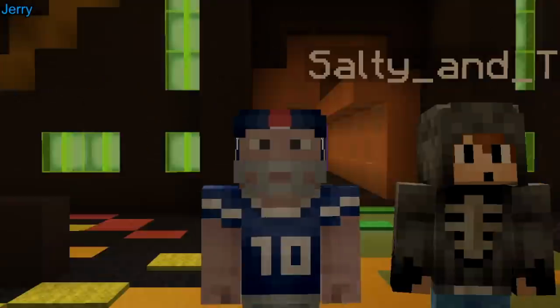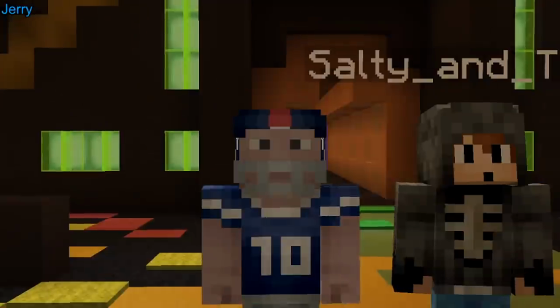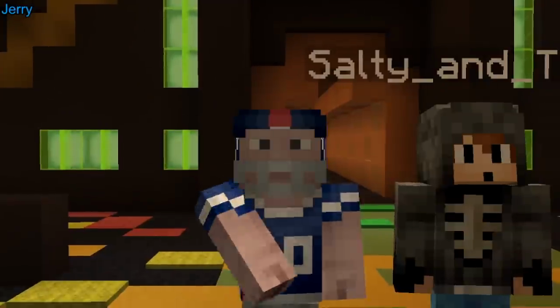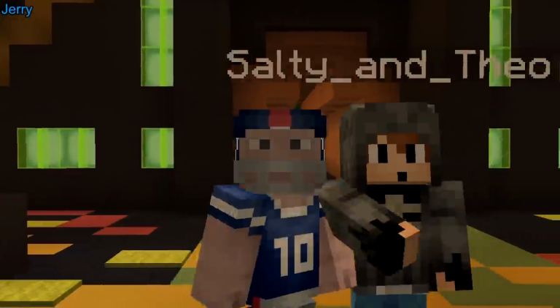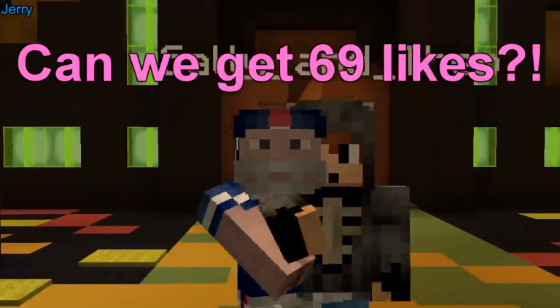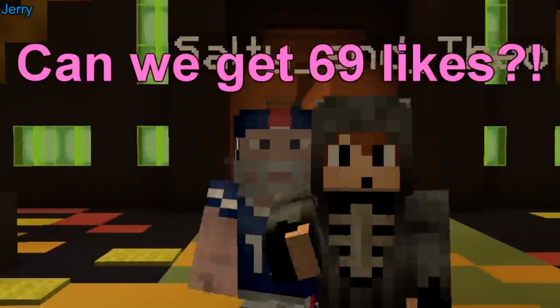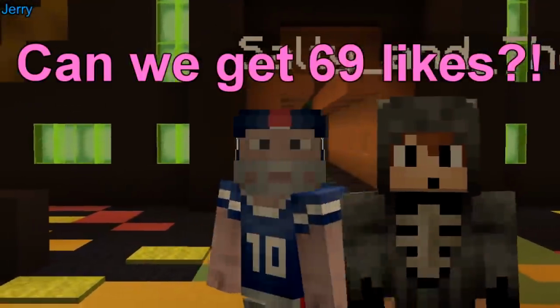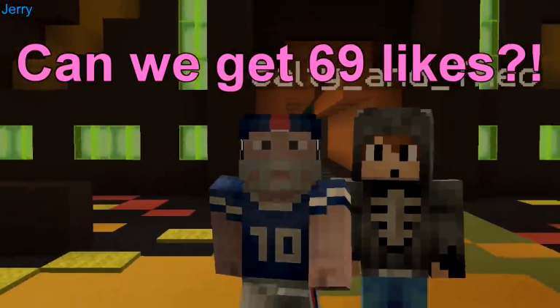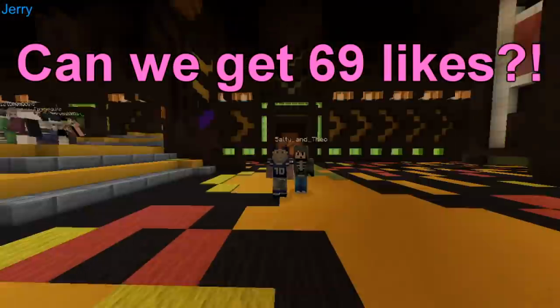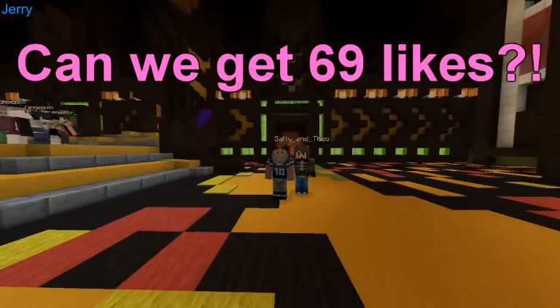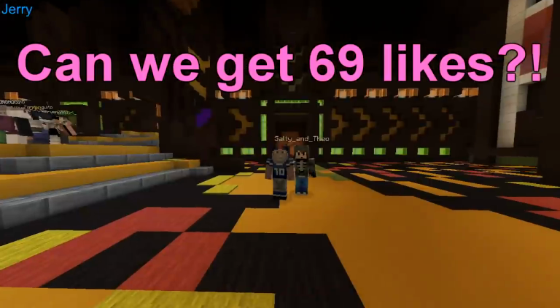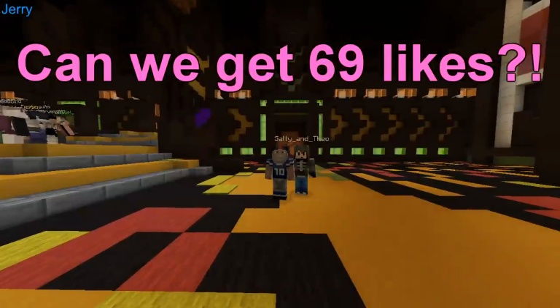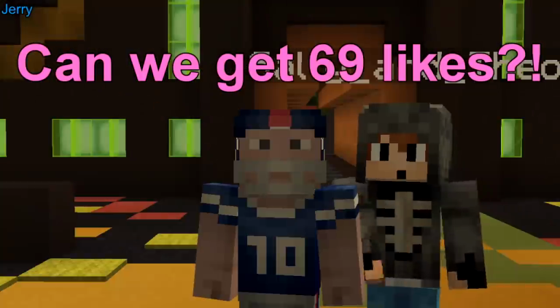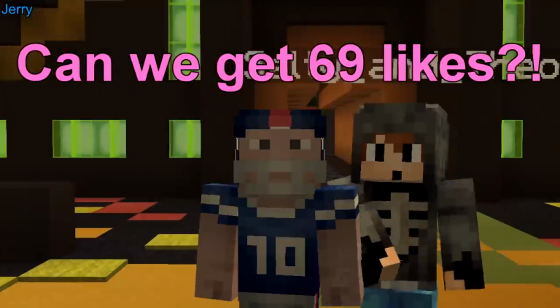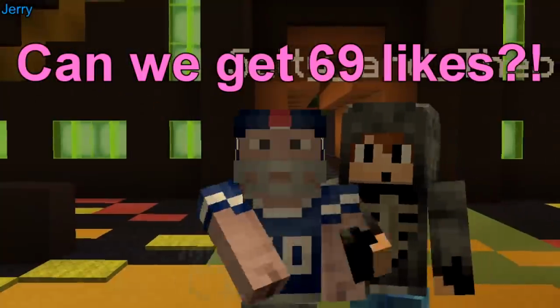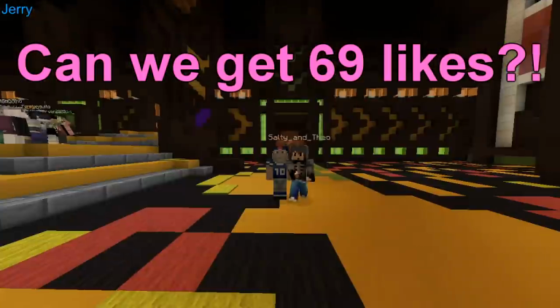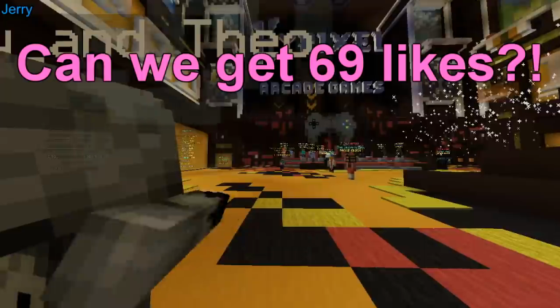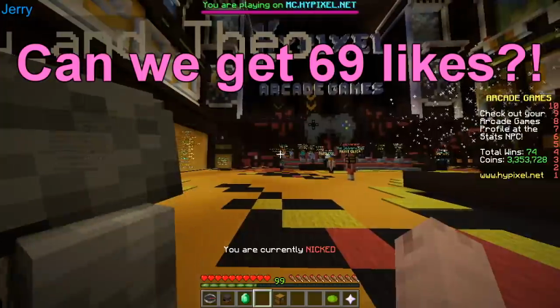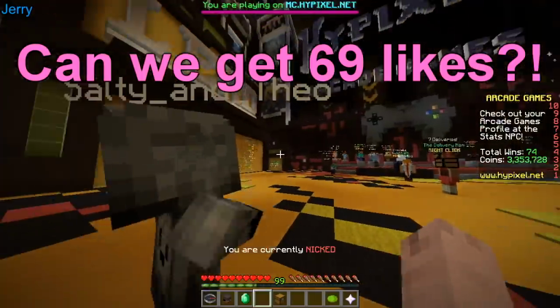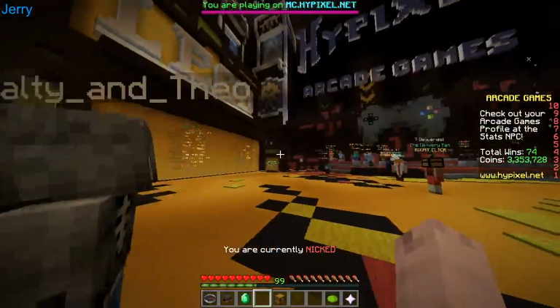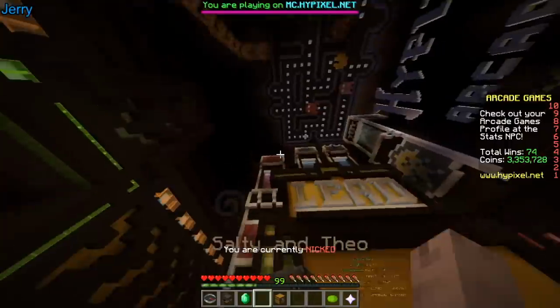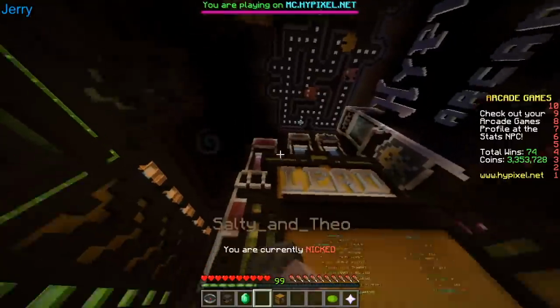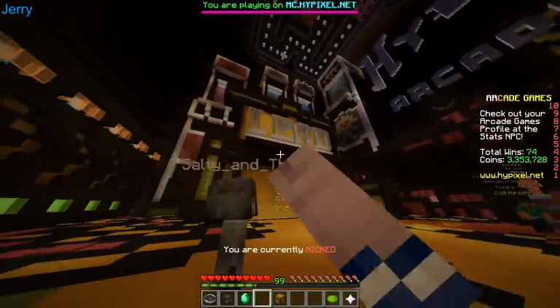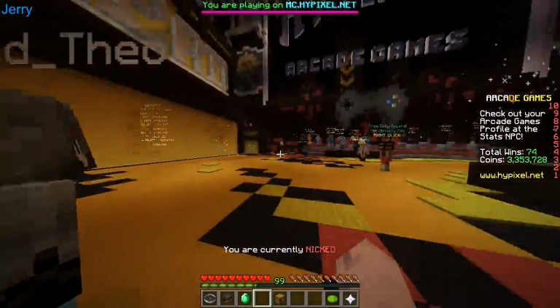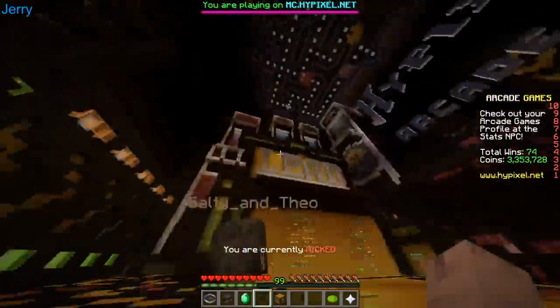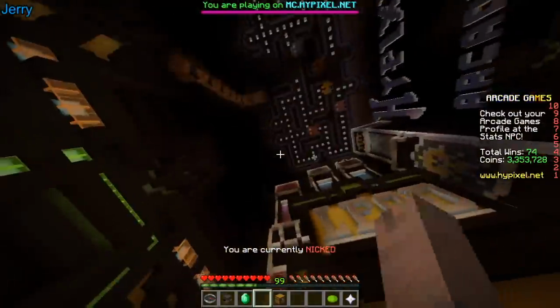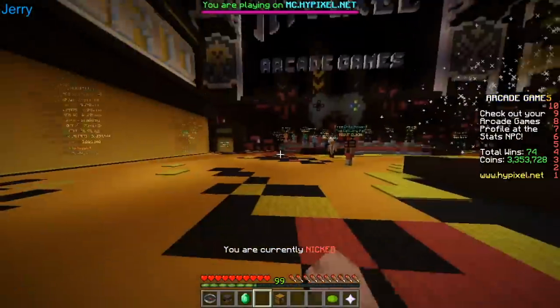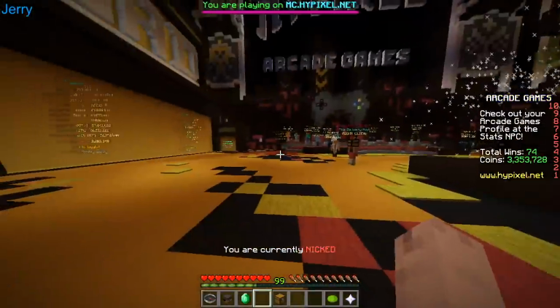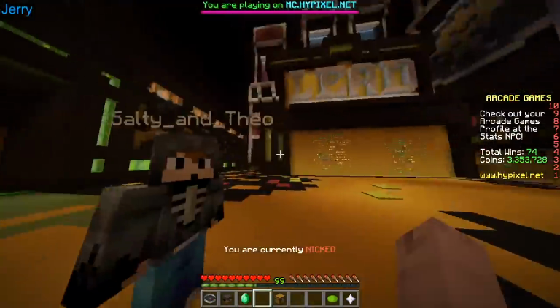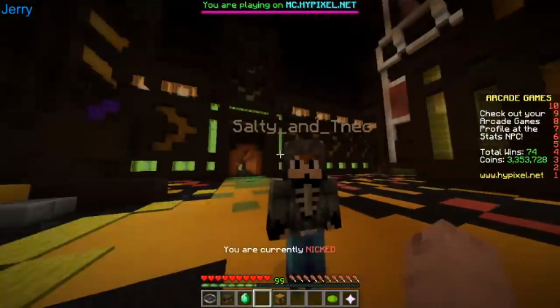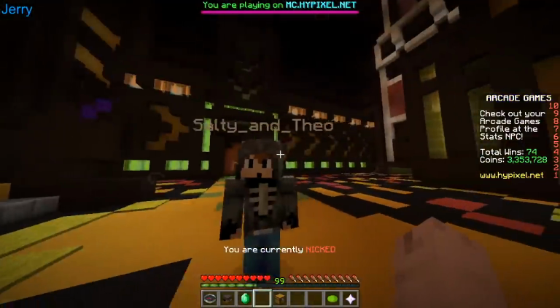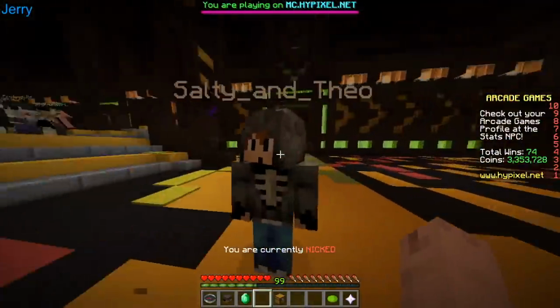Yo, what's up? Today we're gonna do Pickle Painters! We're both recording. We put the text up in the top left — you can see it.